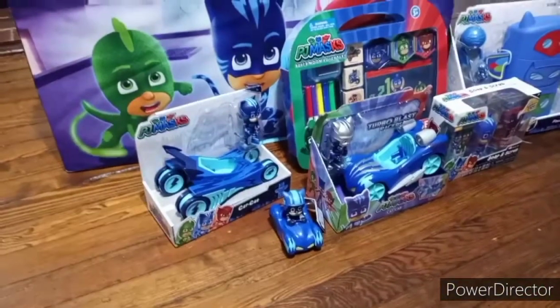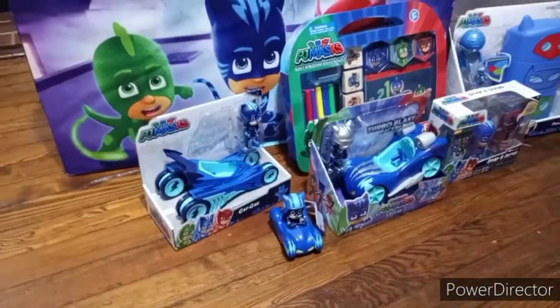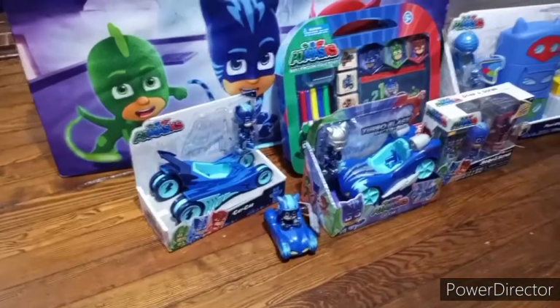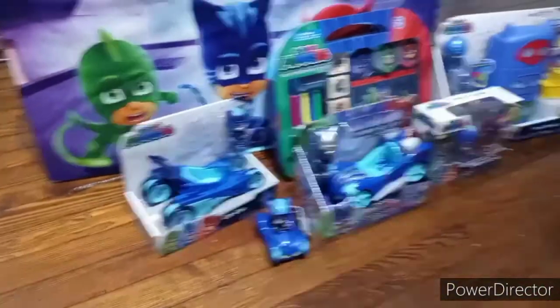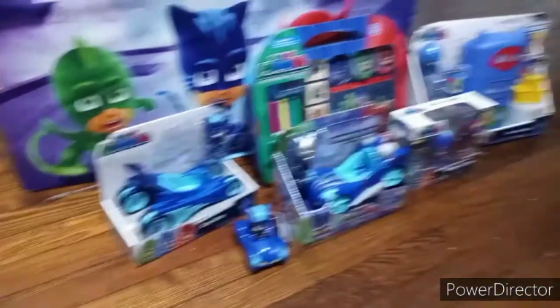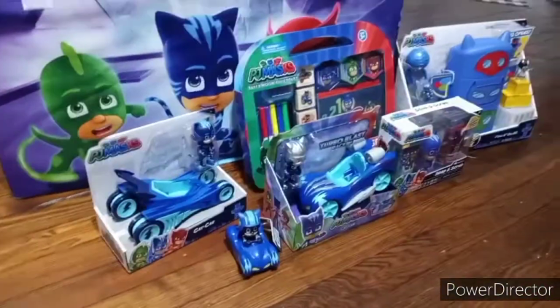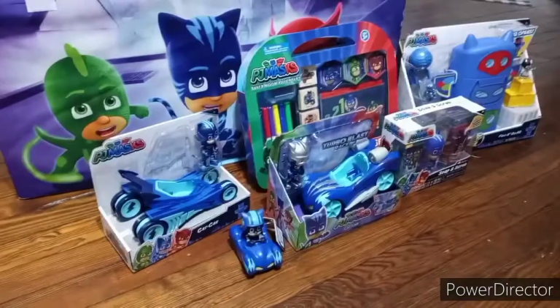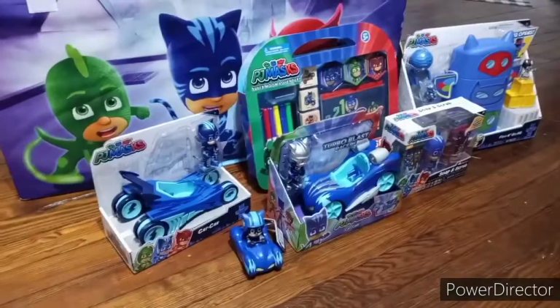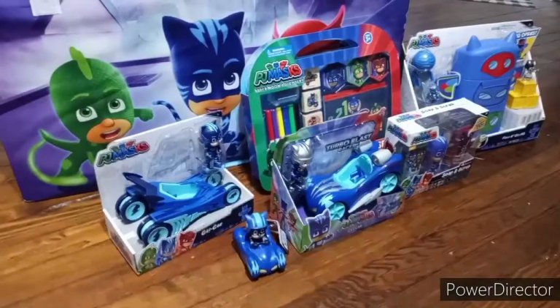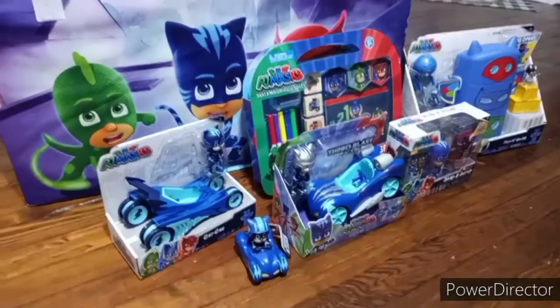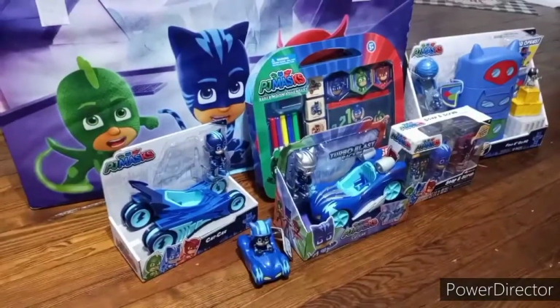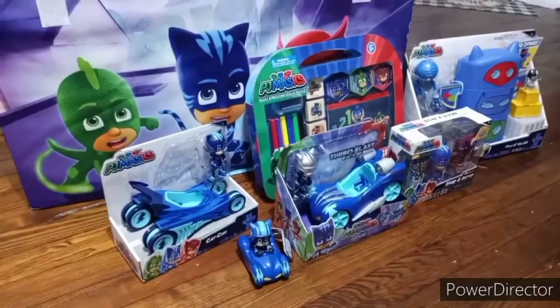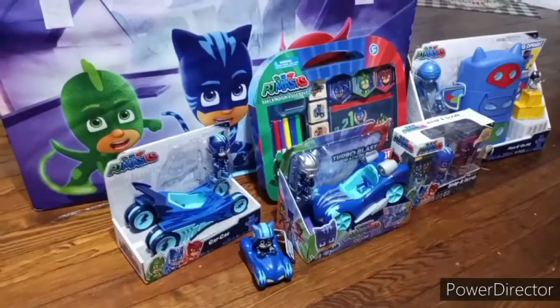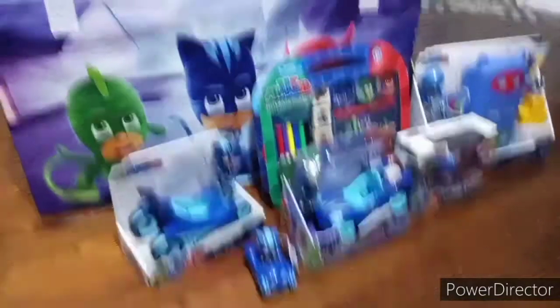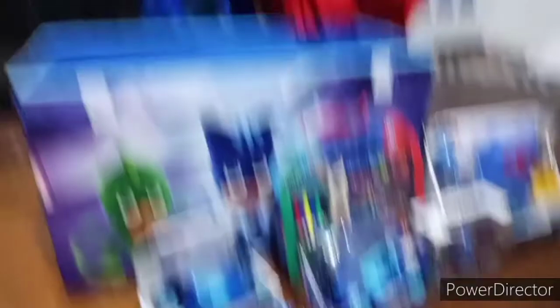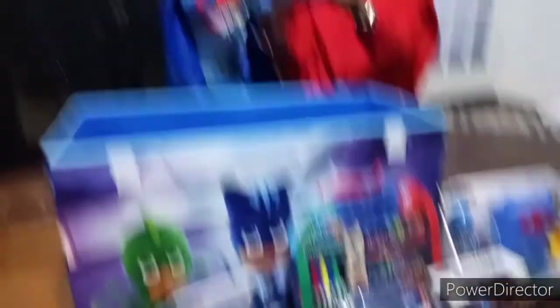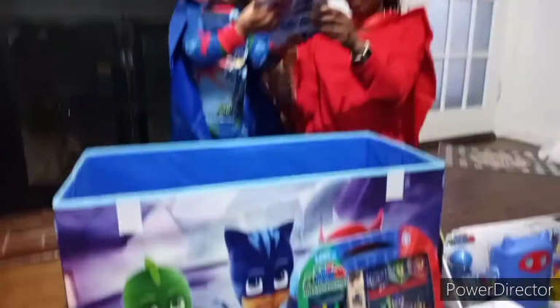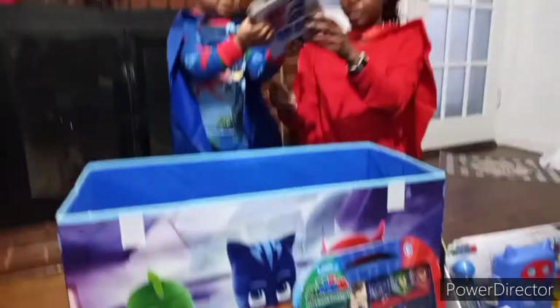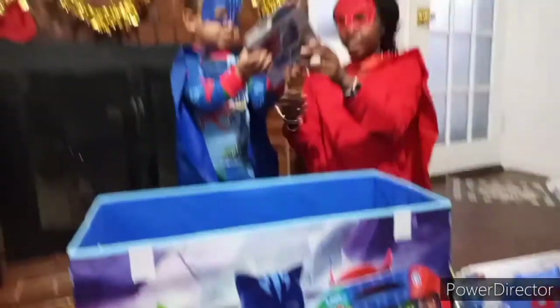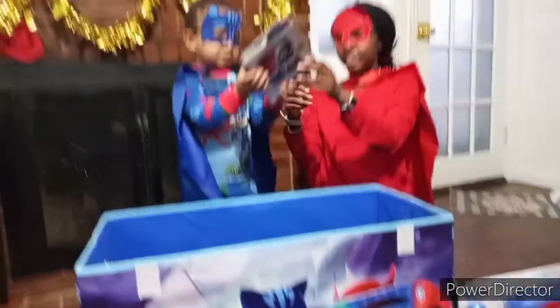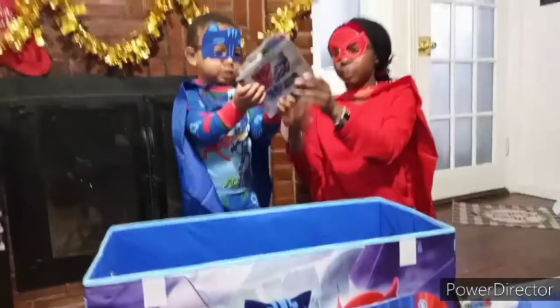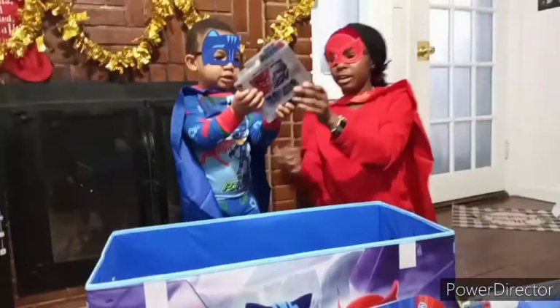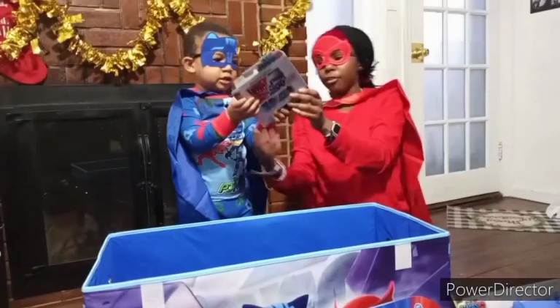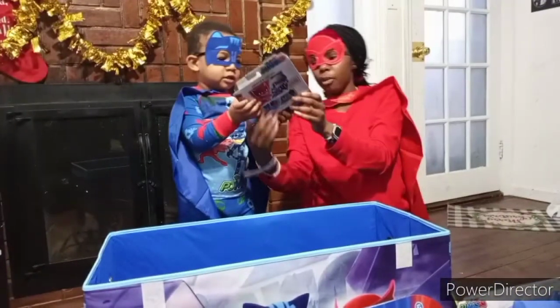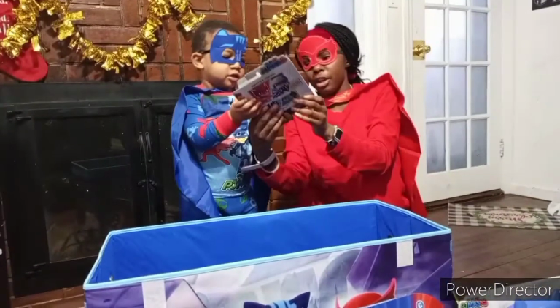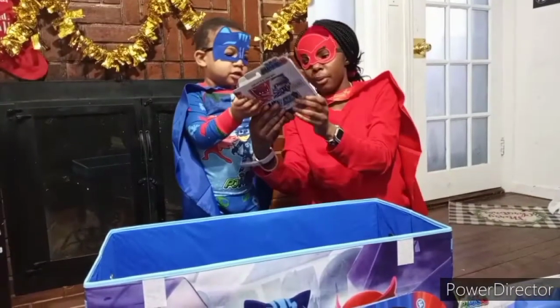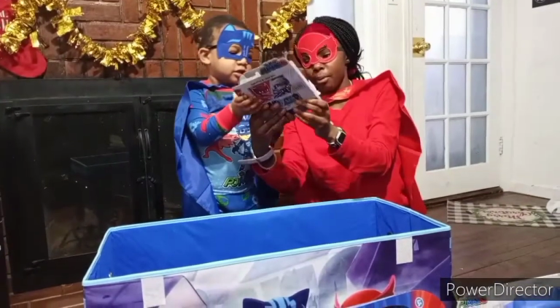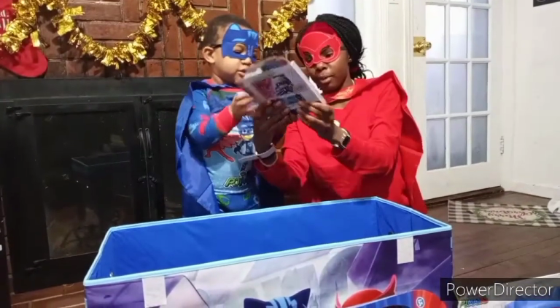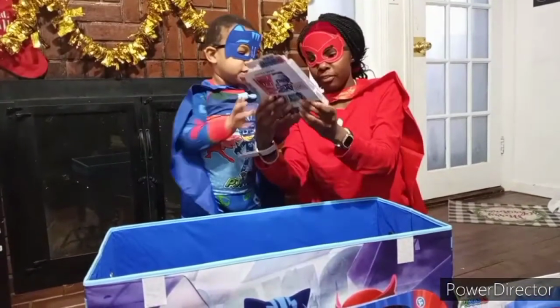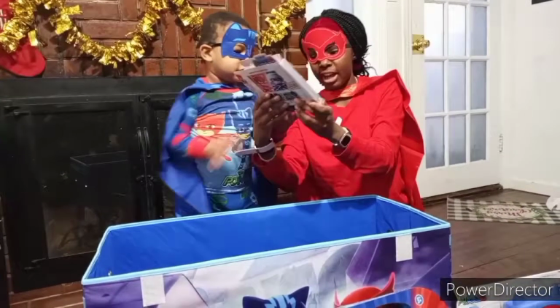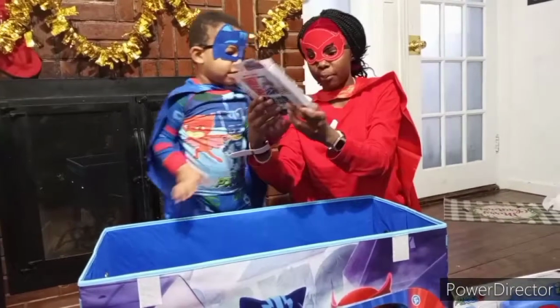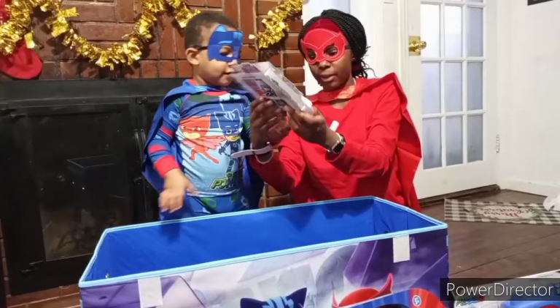Next we have two figurines — one of Romeo and one of Catboy.